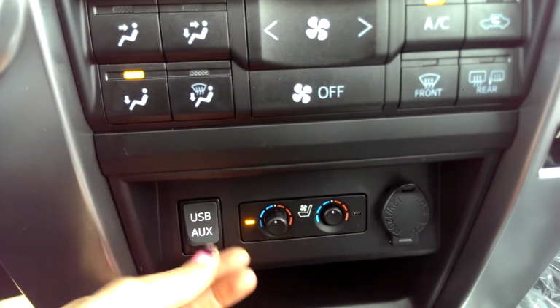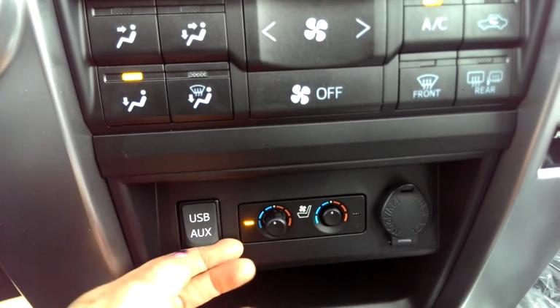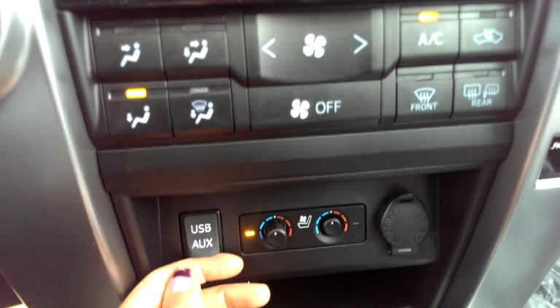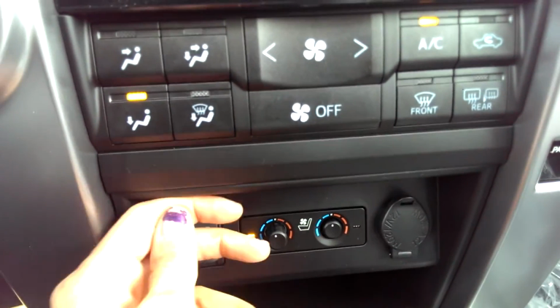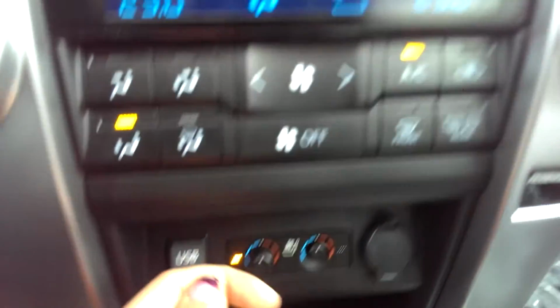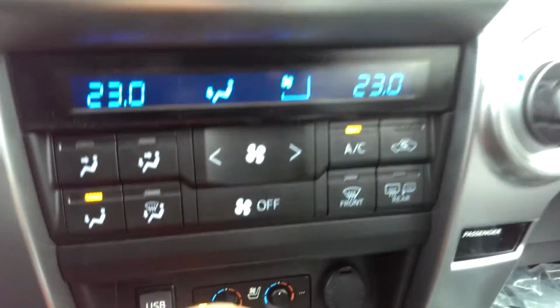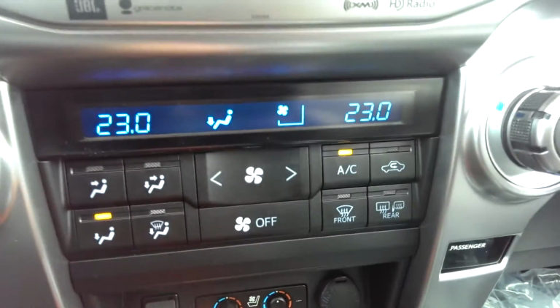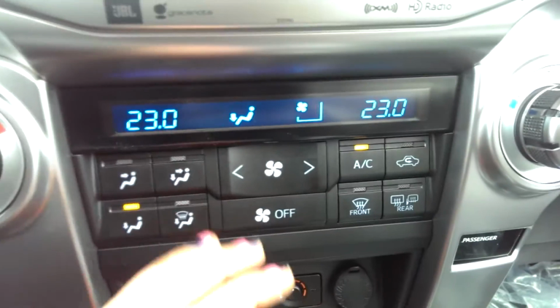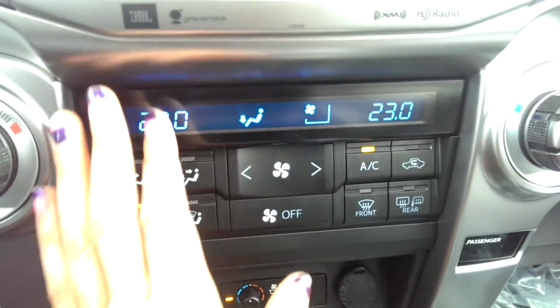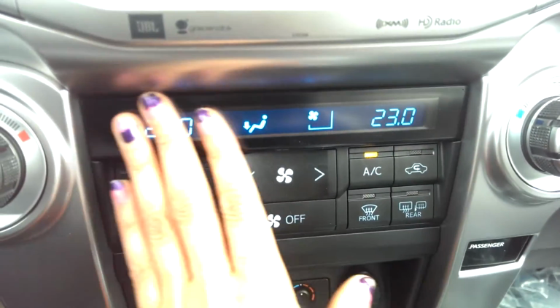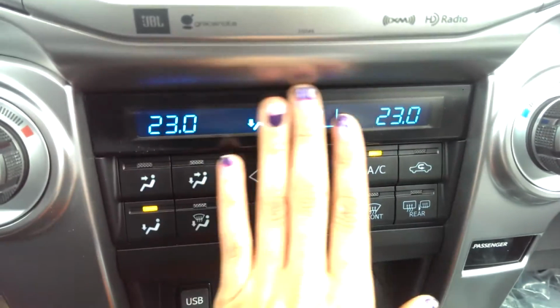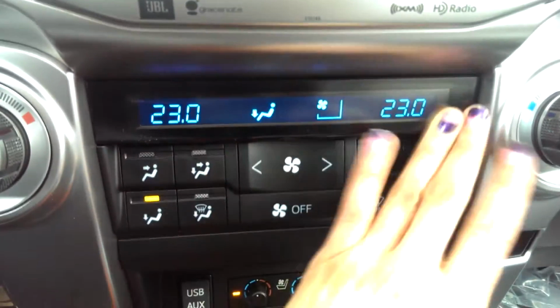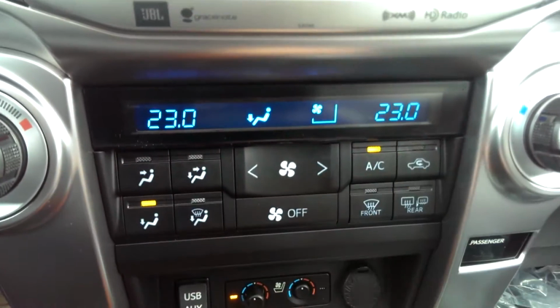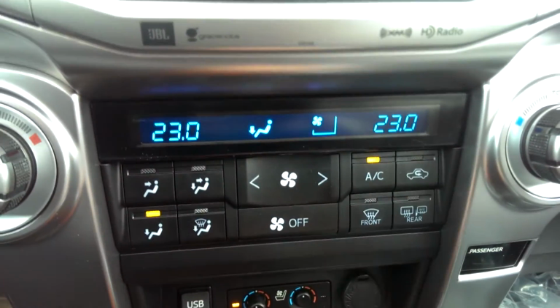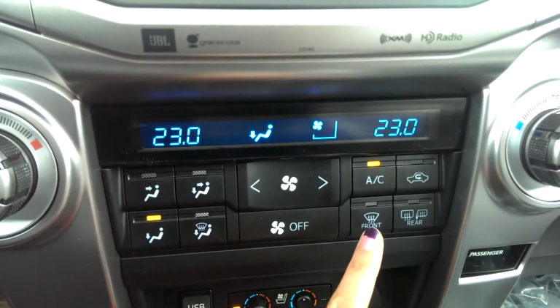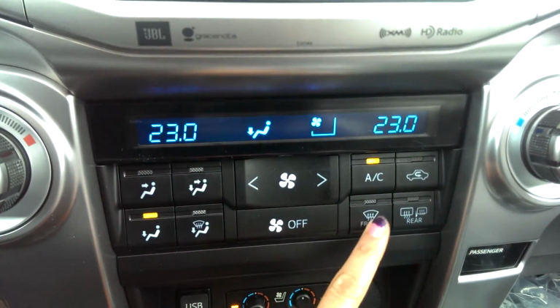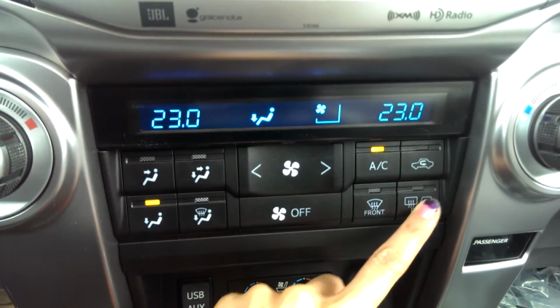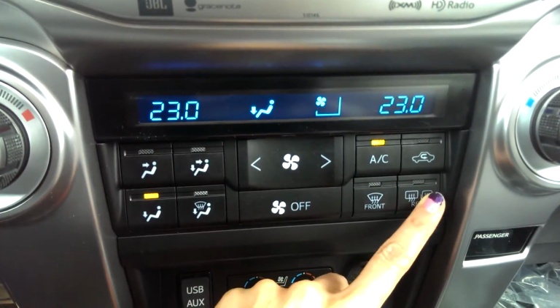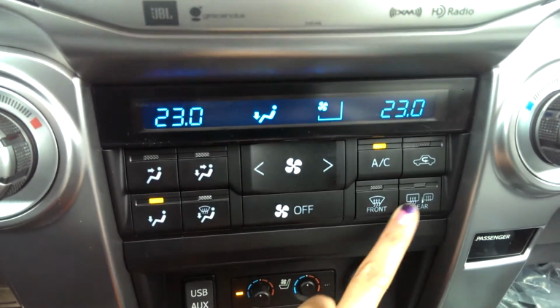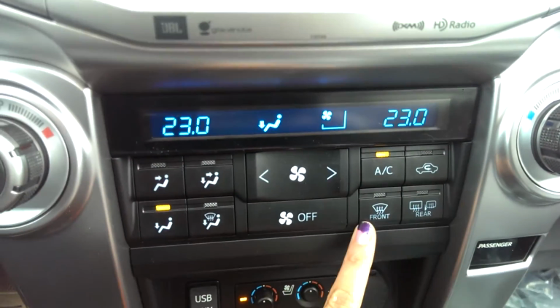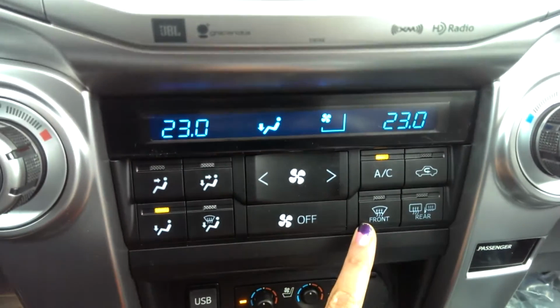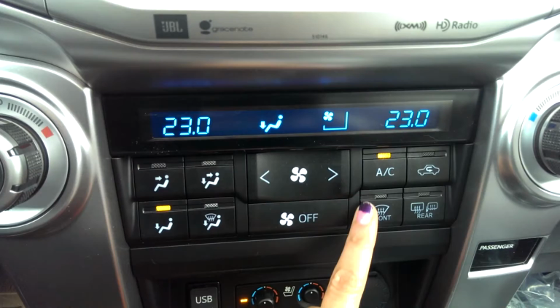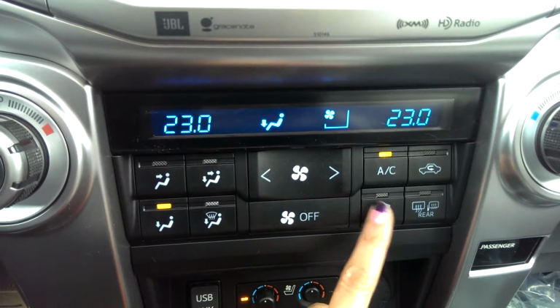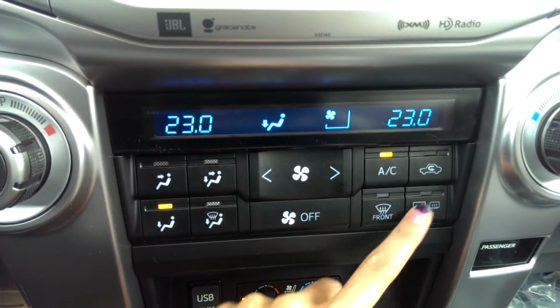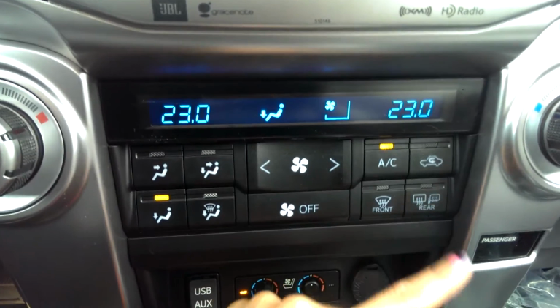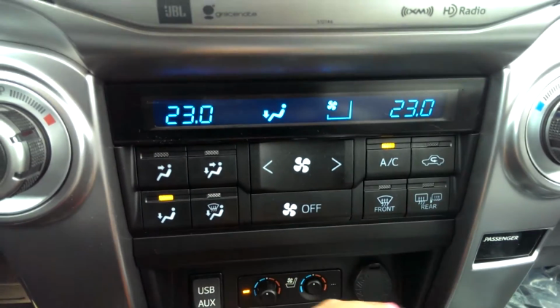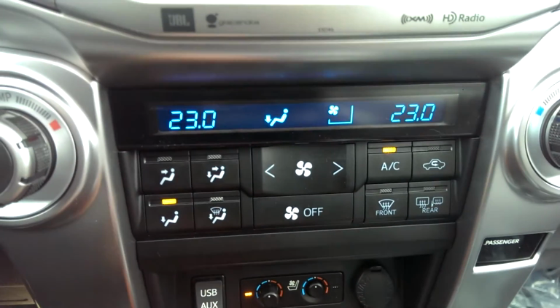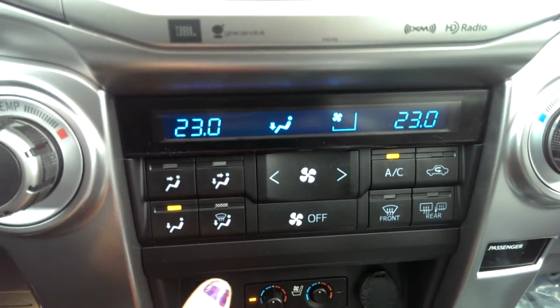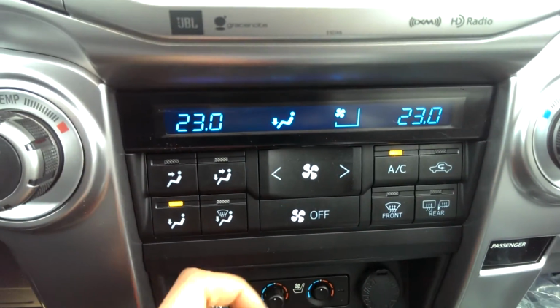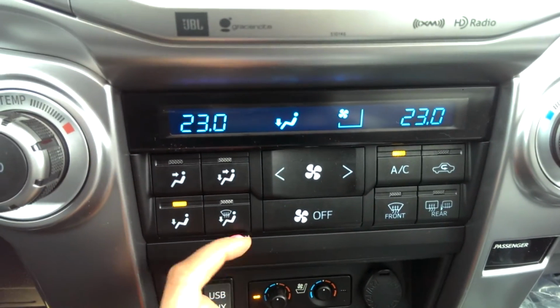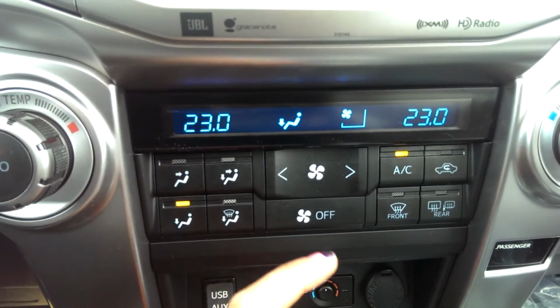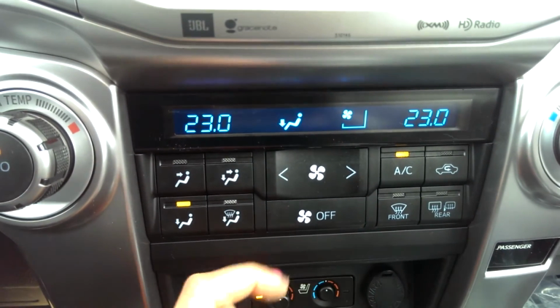Your heated and cooled seats you can control right here. USB charger. You've got your nice display screen here. Heated side, front, and mirrors.